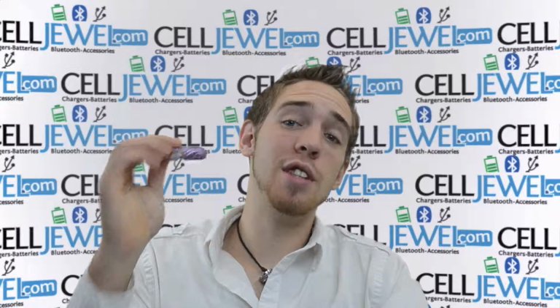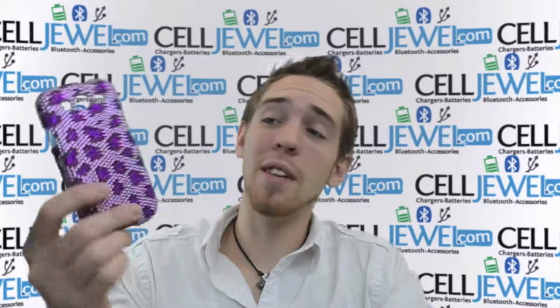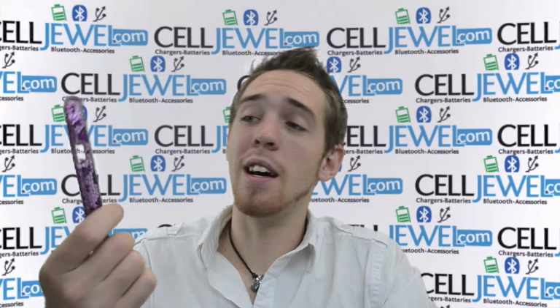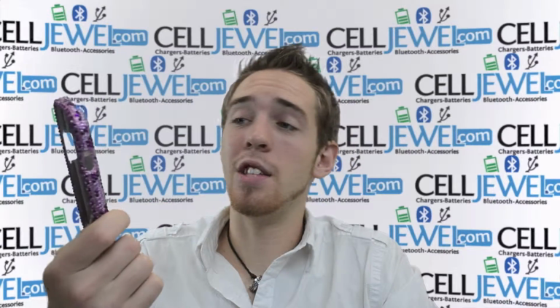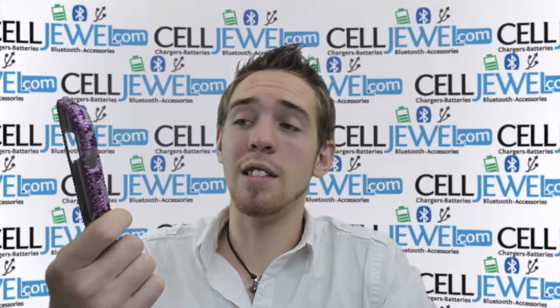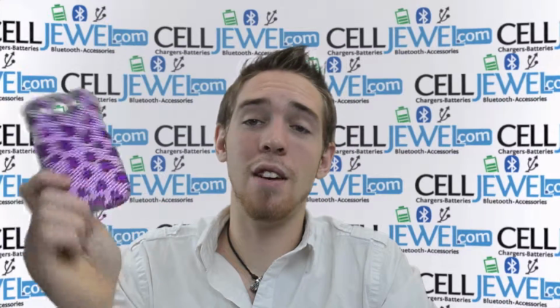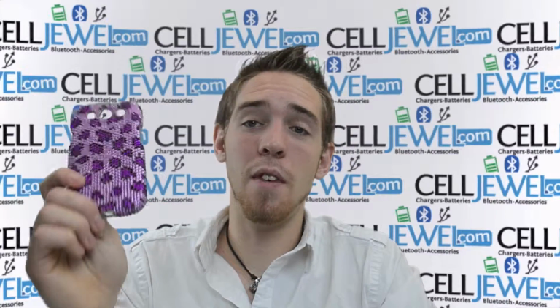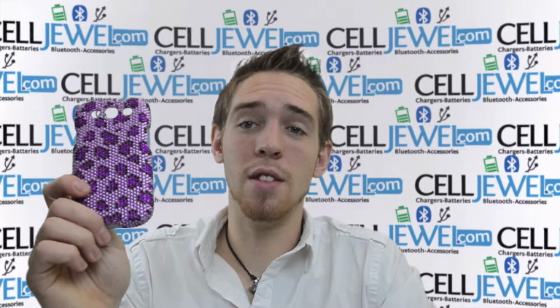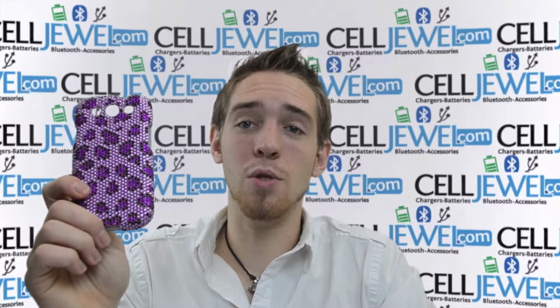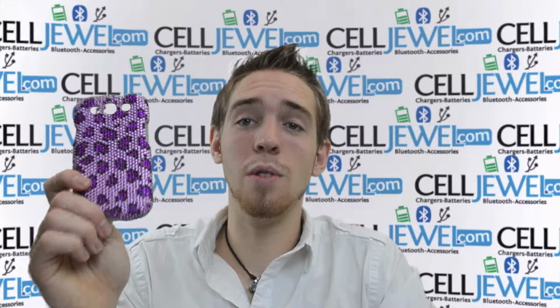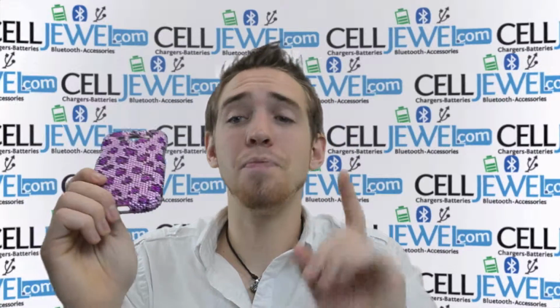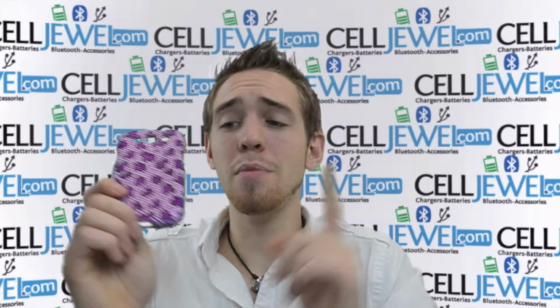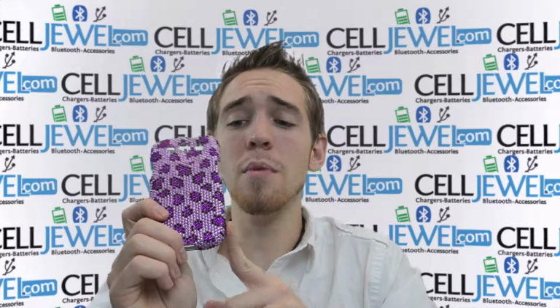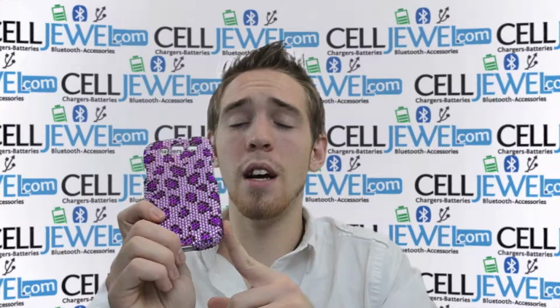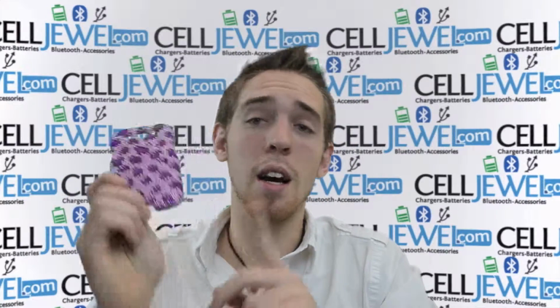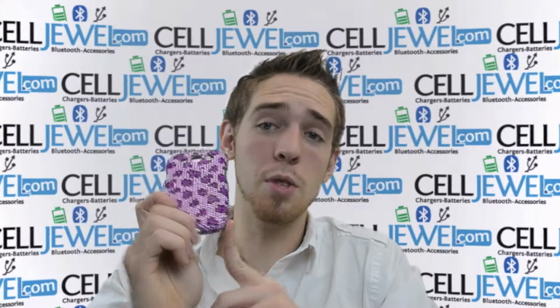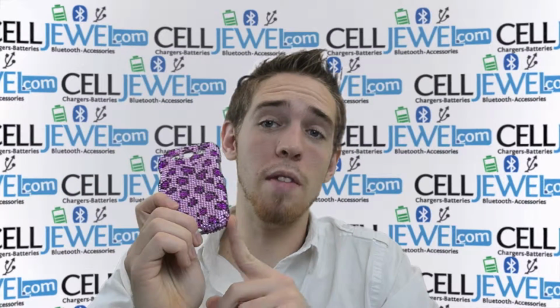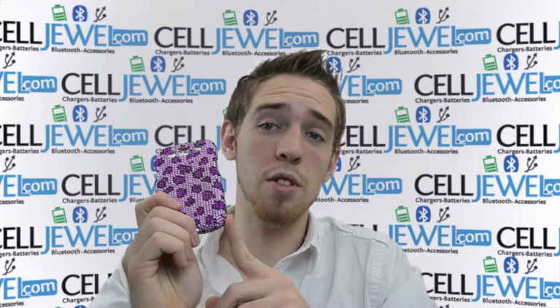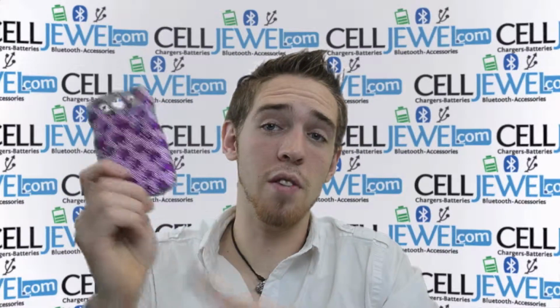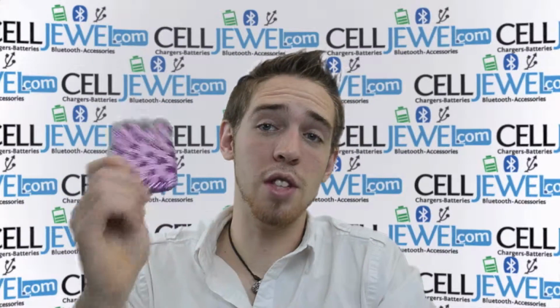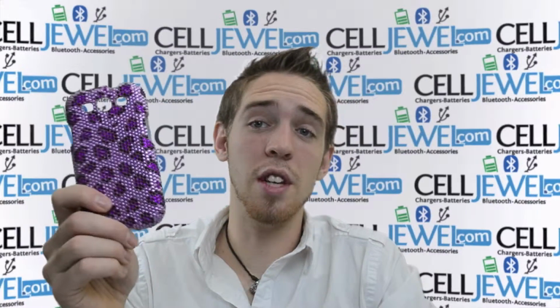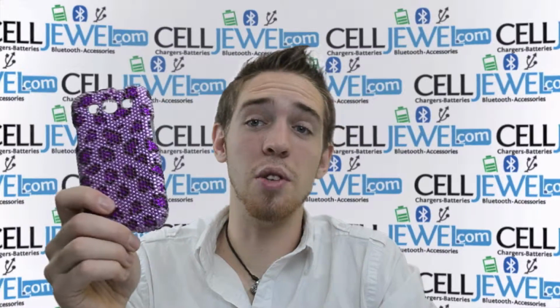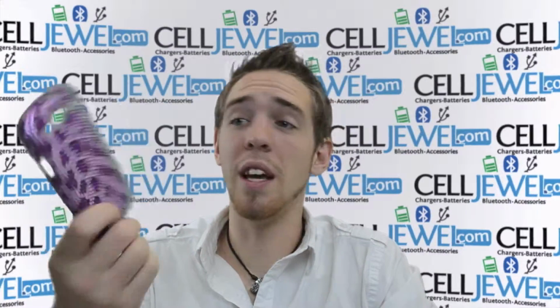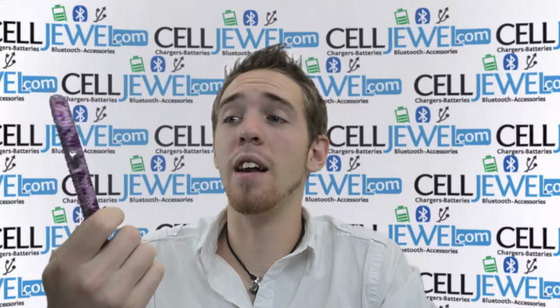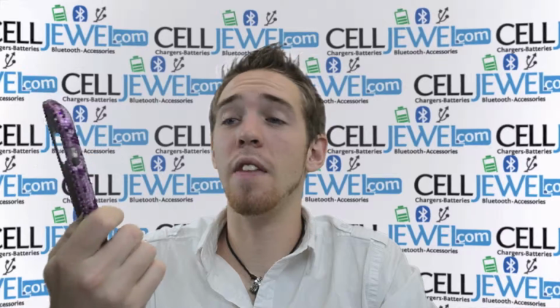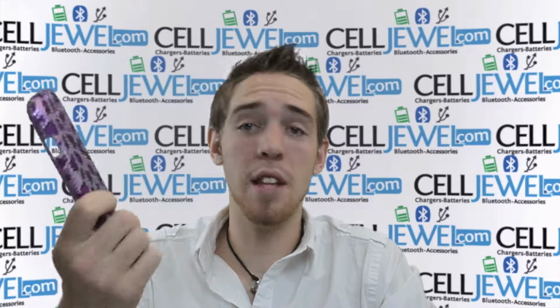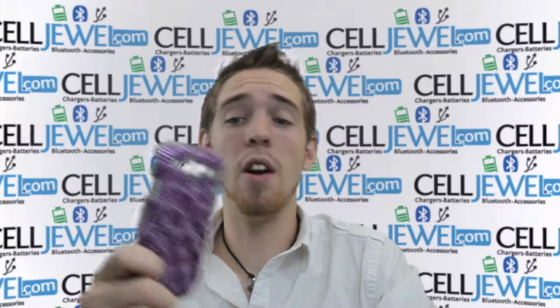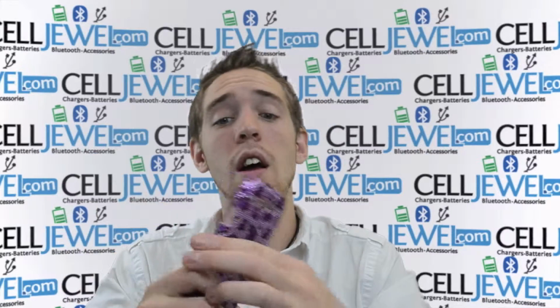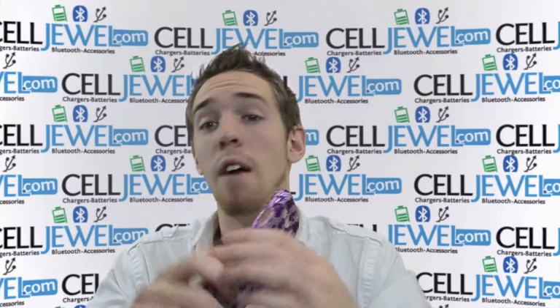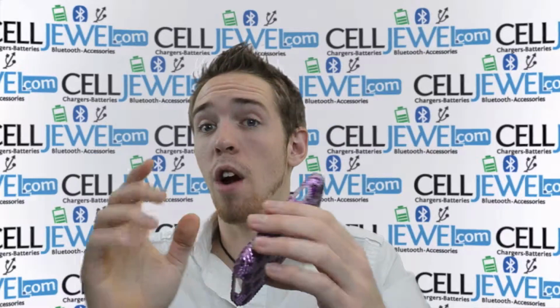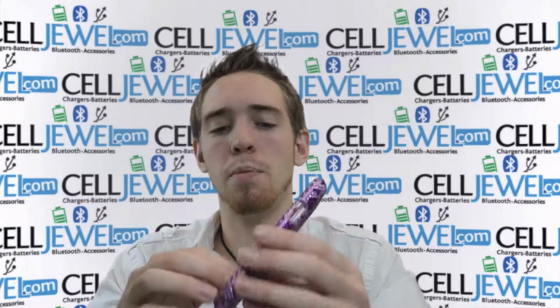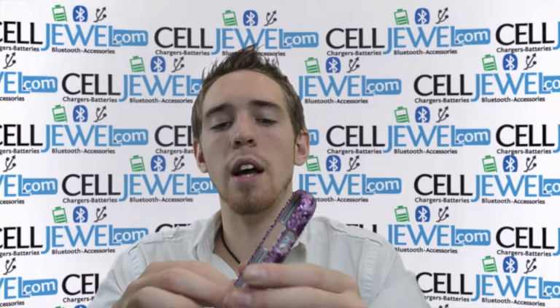You should definitely check us out on celljewel.com because we have all your cell phone accessory needs, and you can get this there for an awesome price.